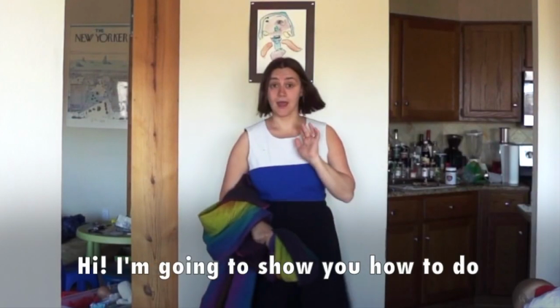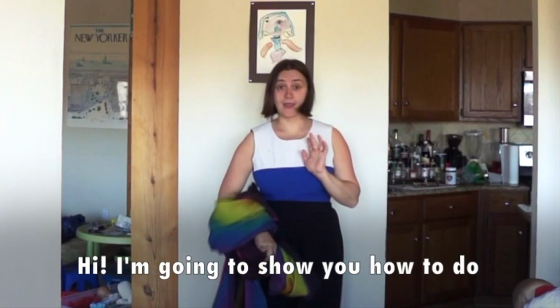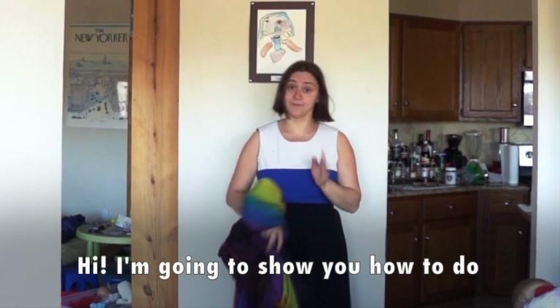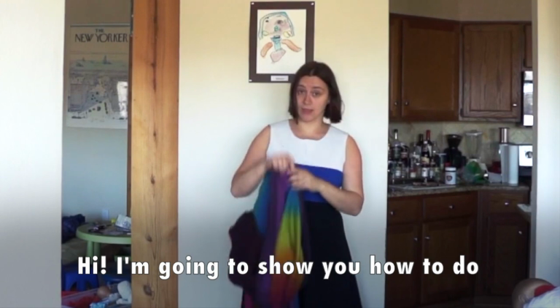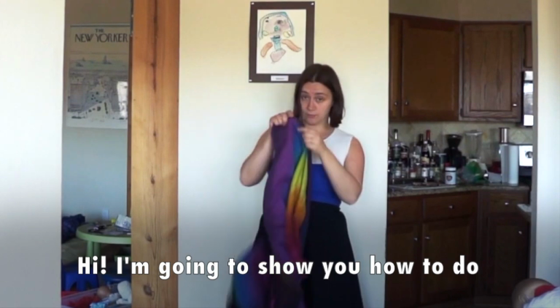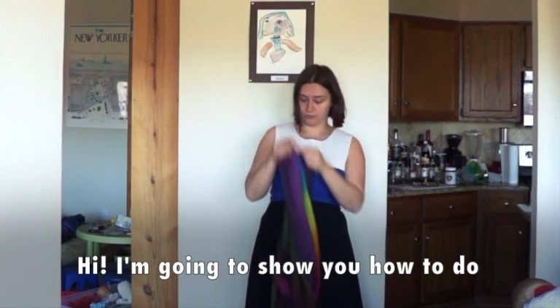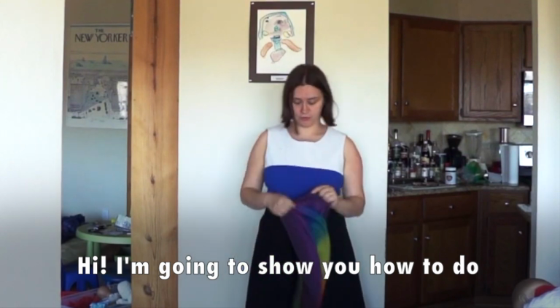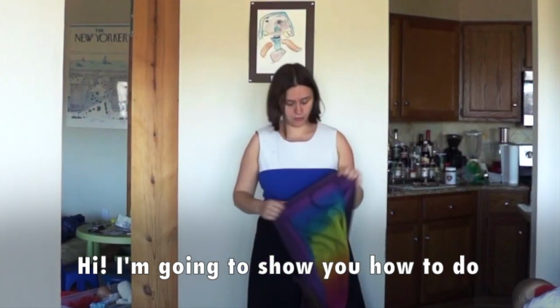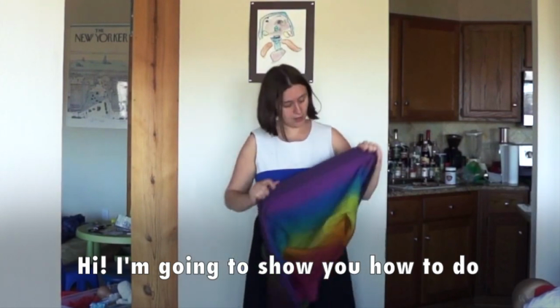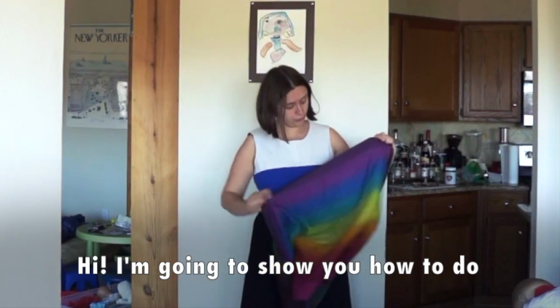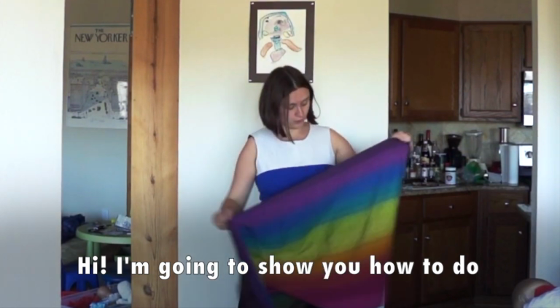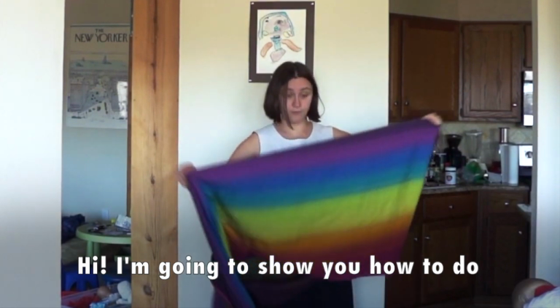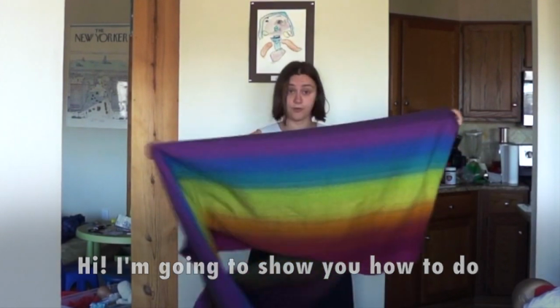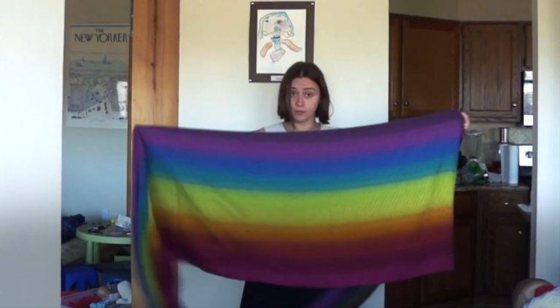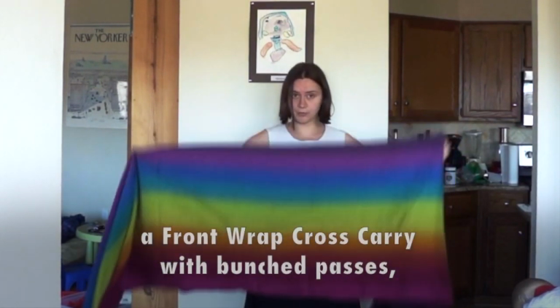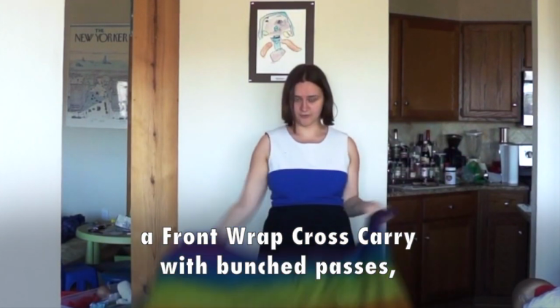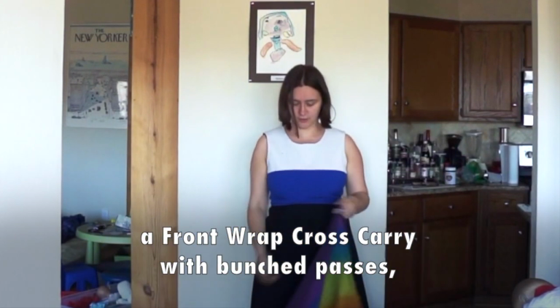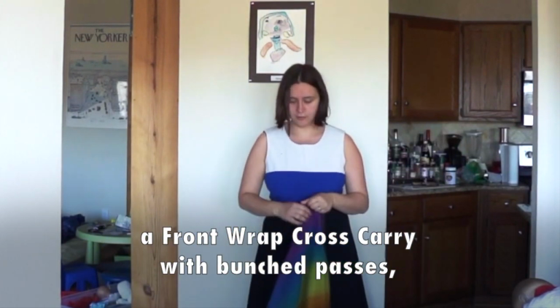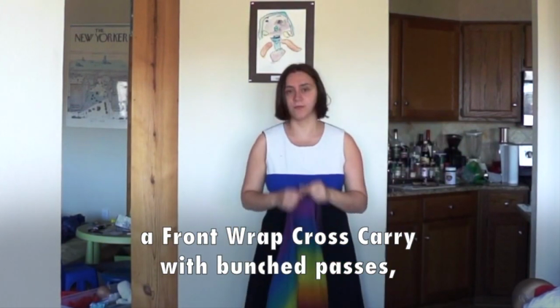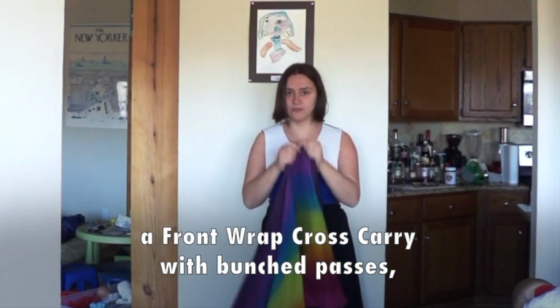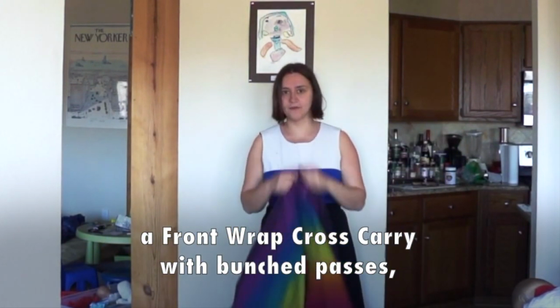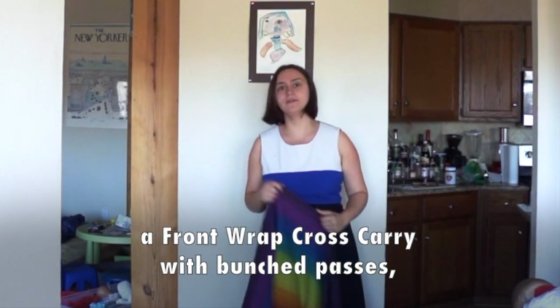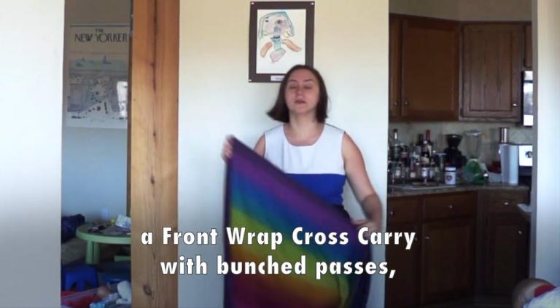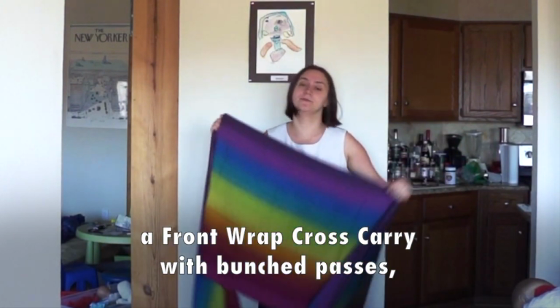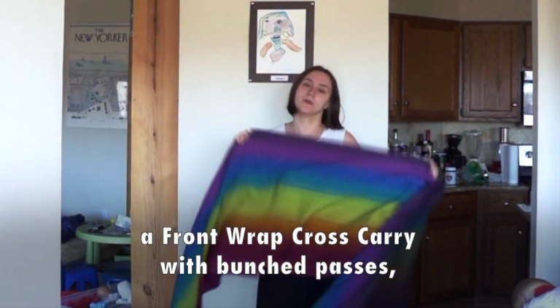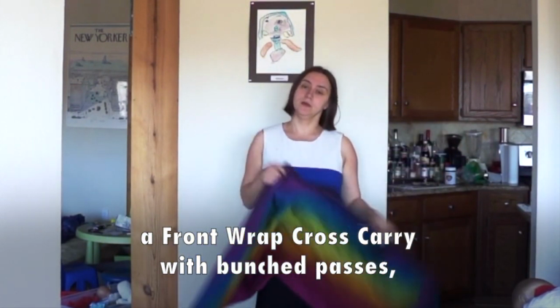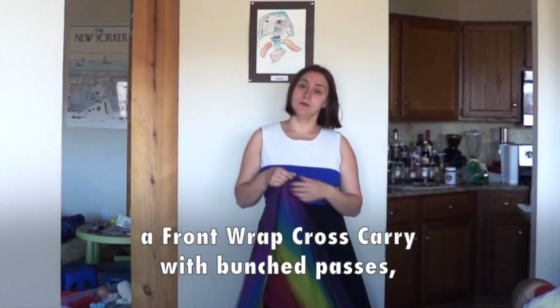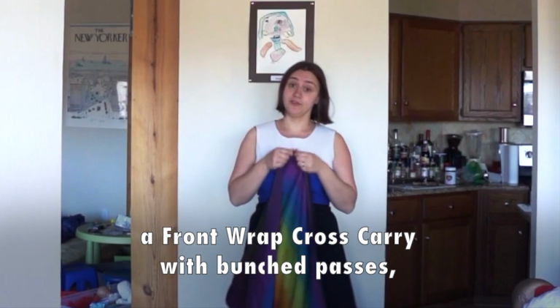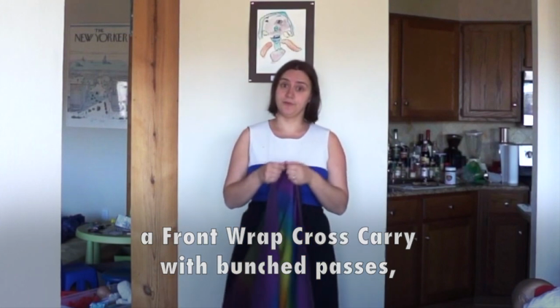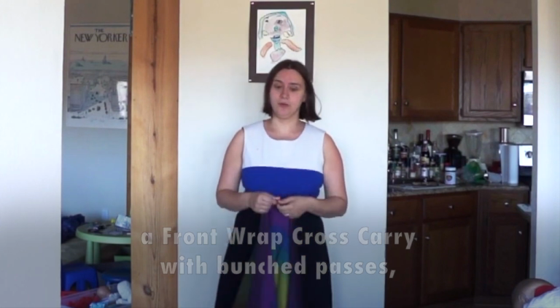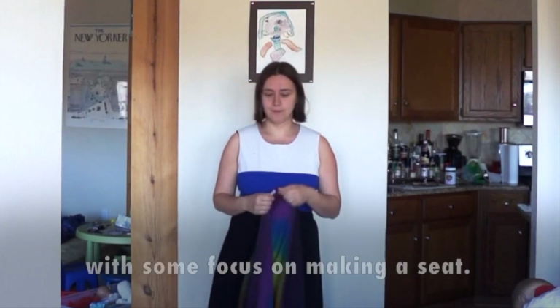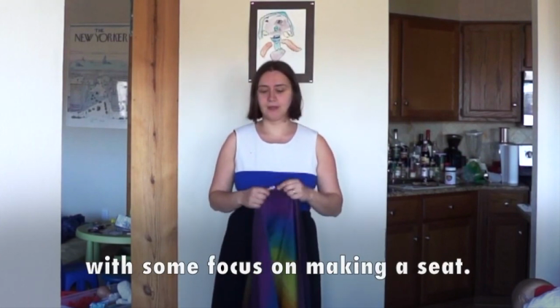Hi, I'm going to show how to do a front wrap cross carry with bunched passes, with some focus on making it work well.